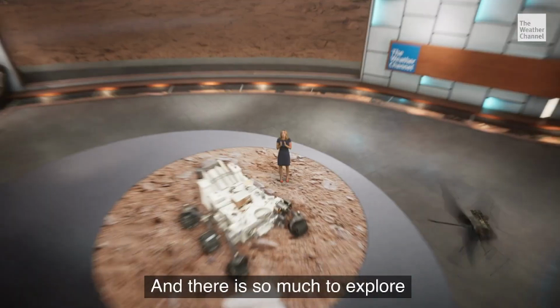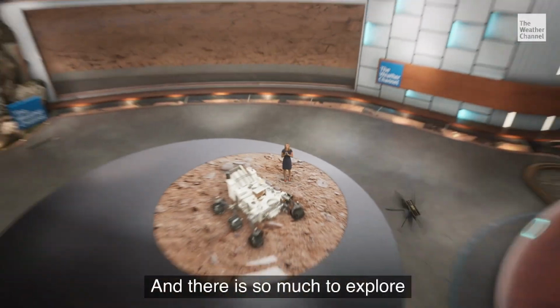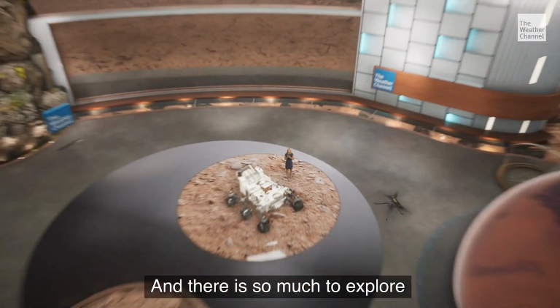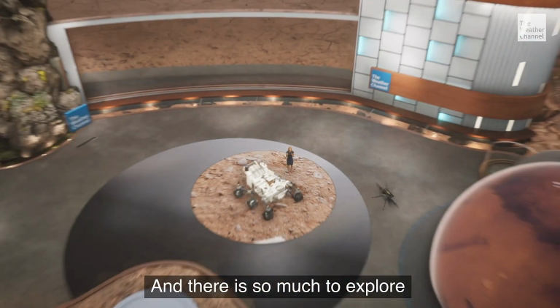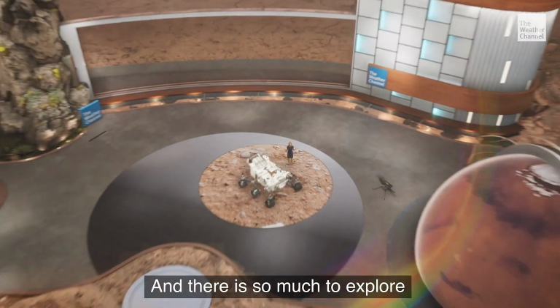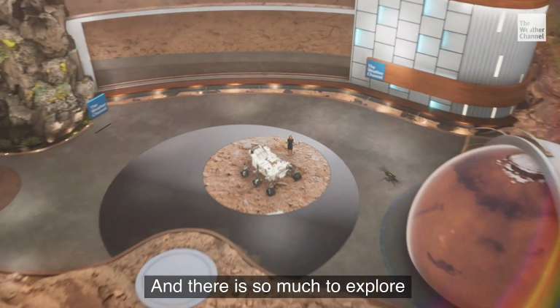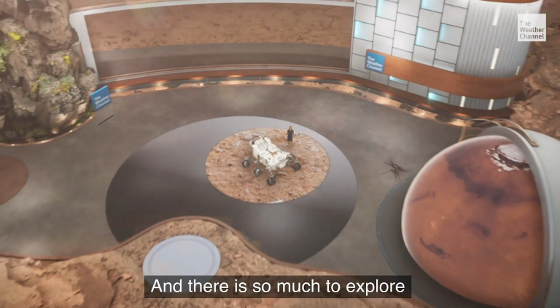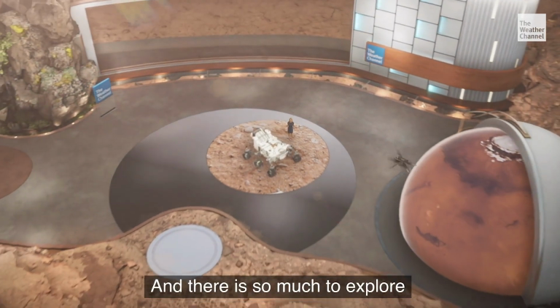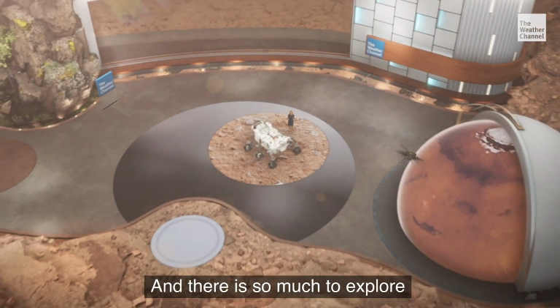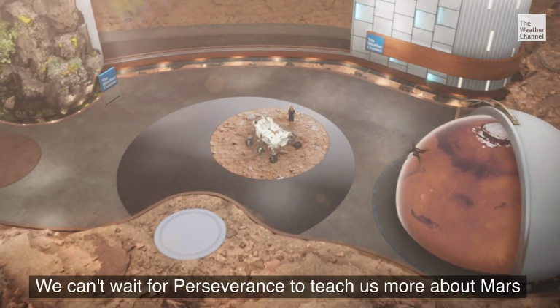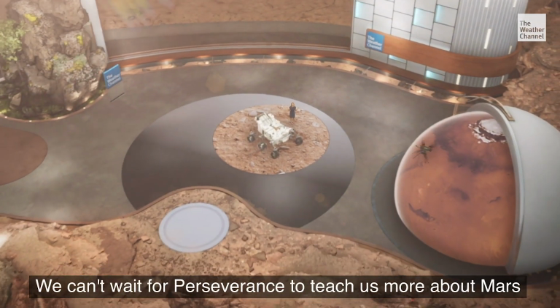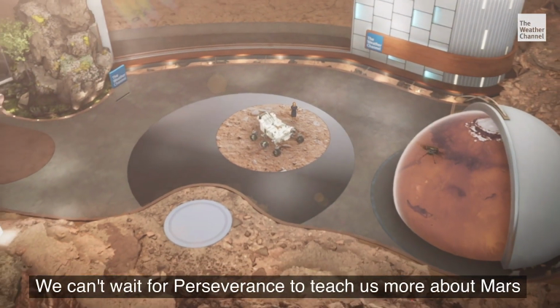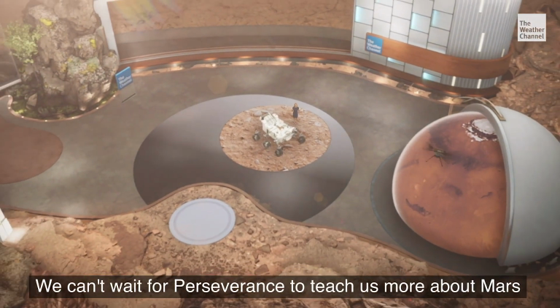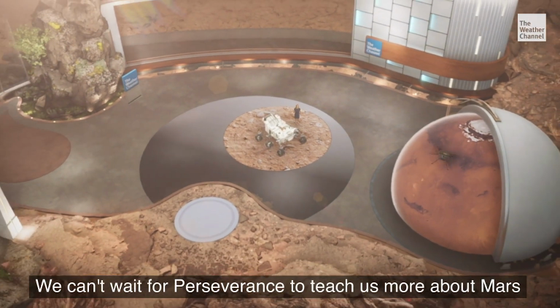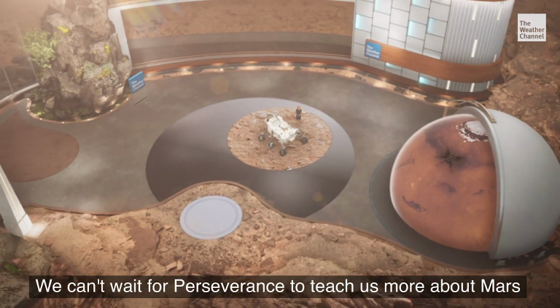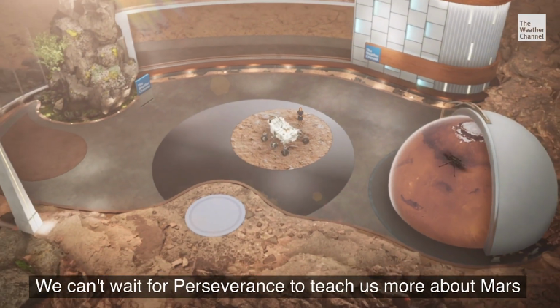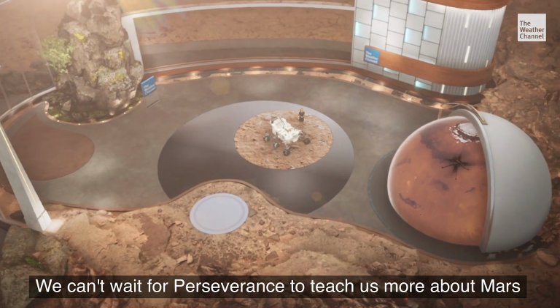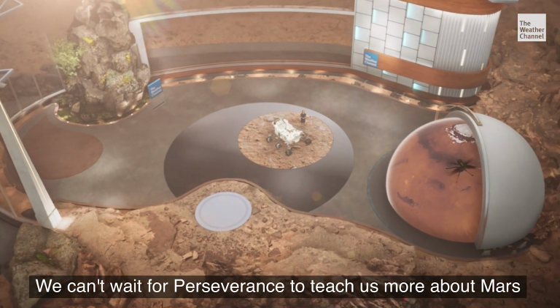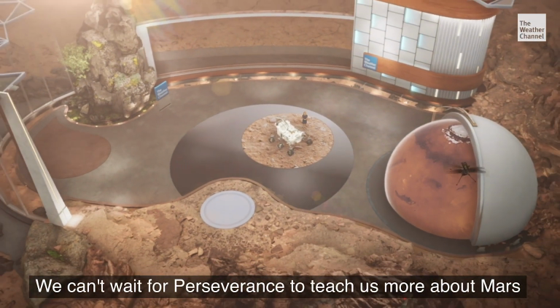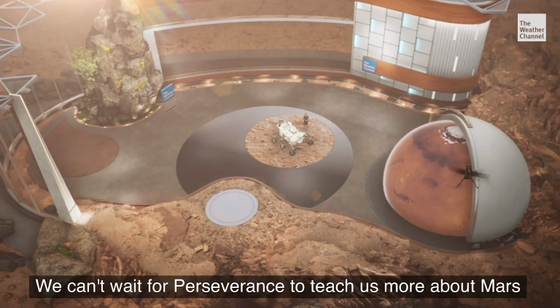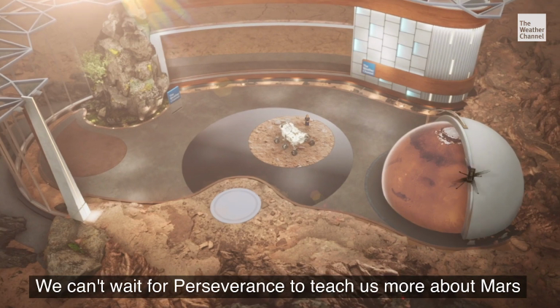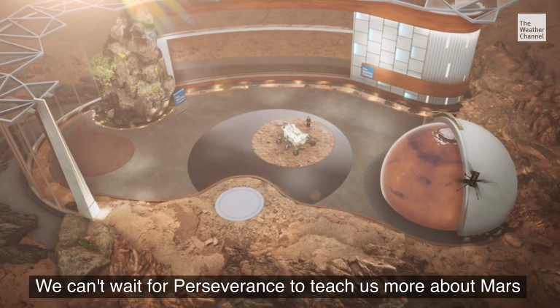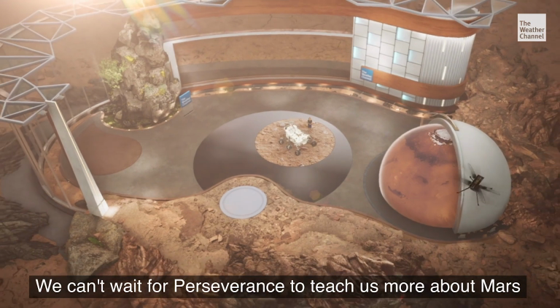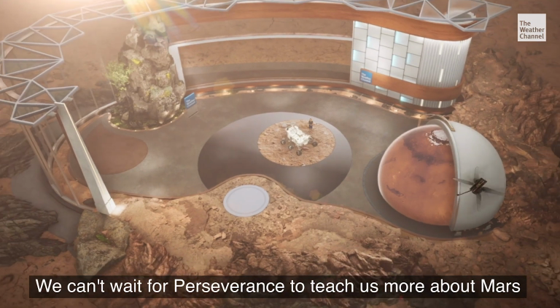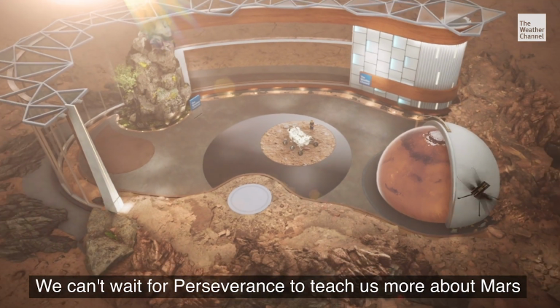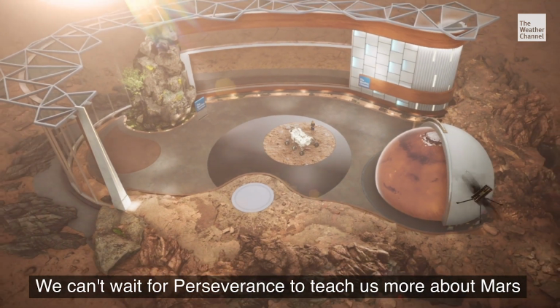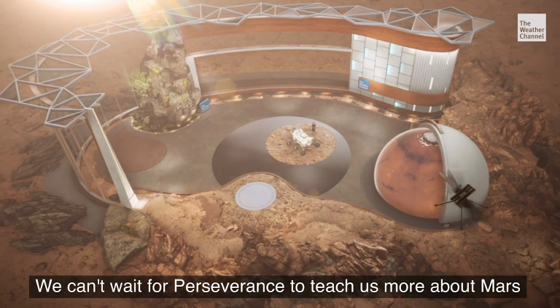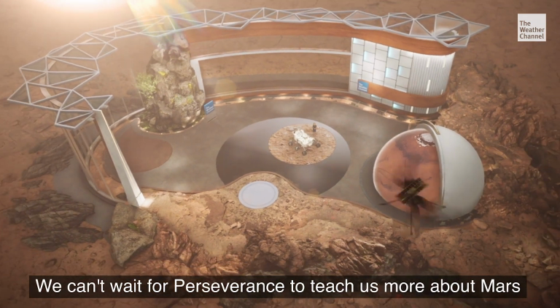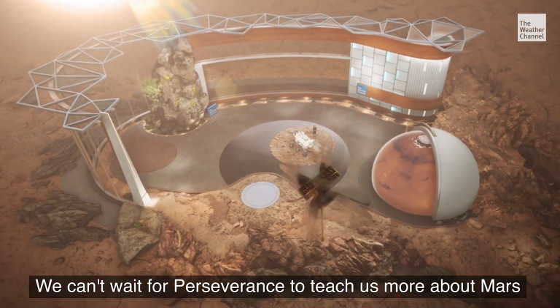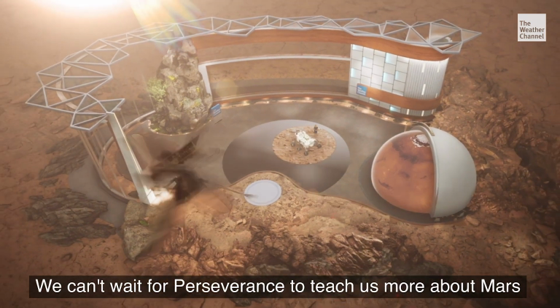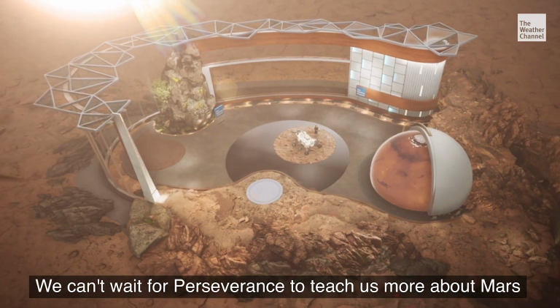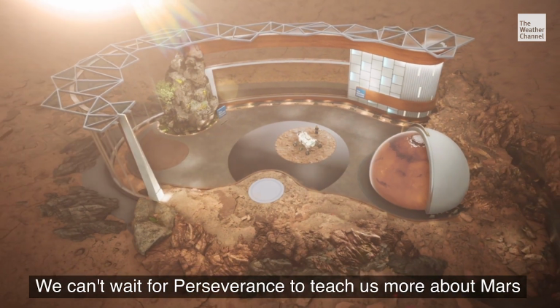And there's so much to explore. We can't wait for Perseverance to teach us more about Mars.